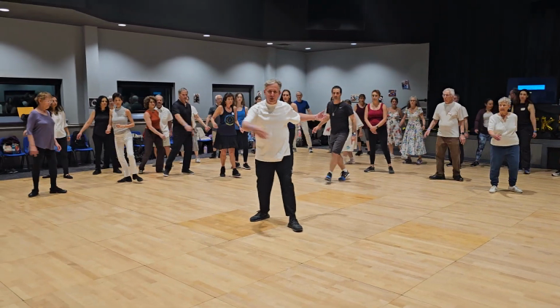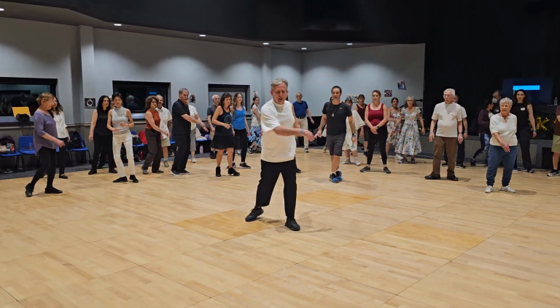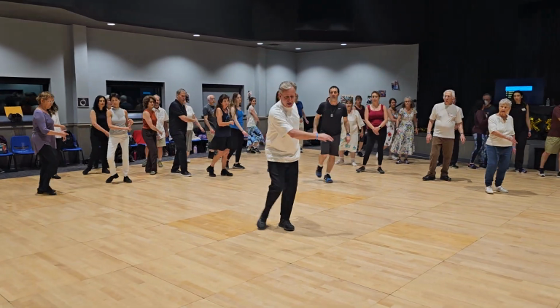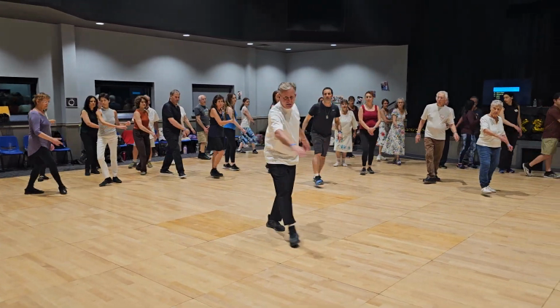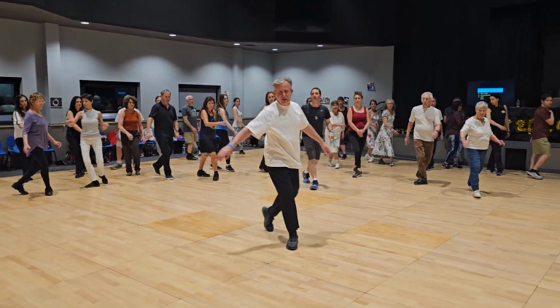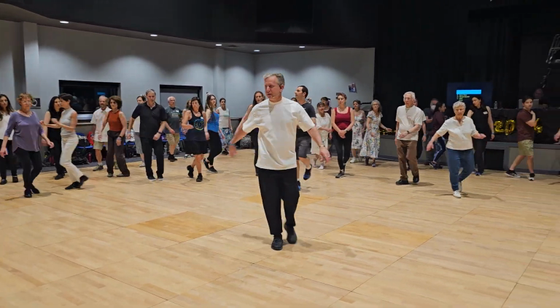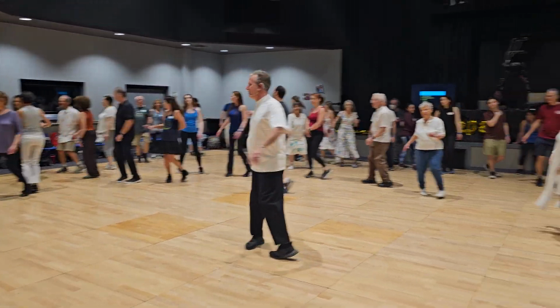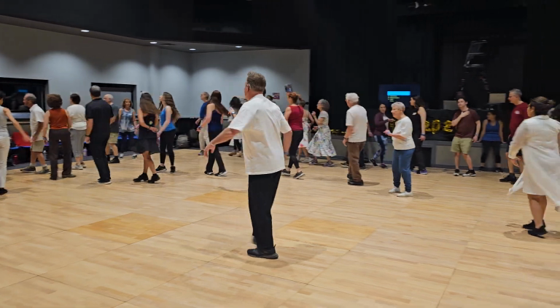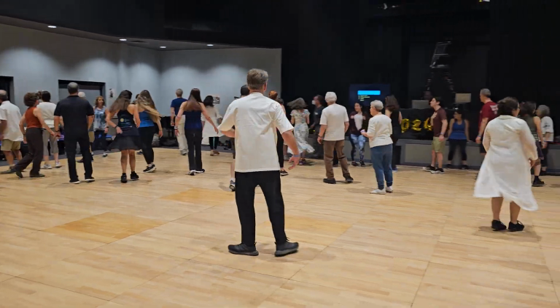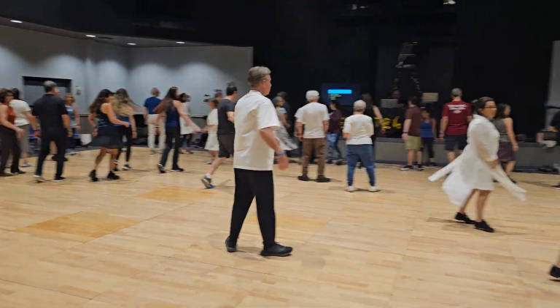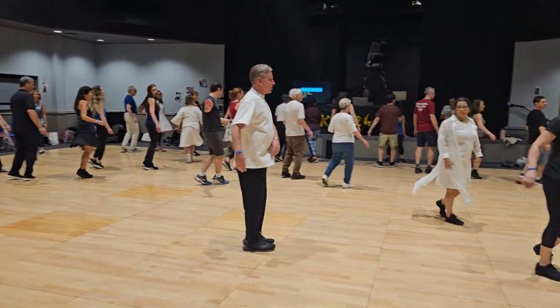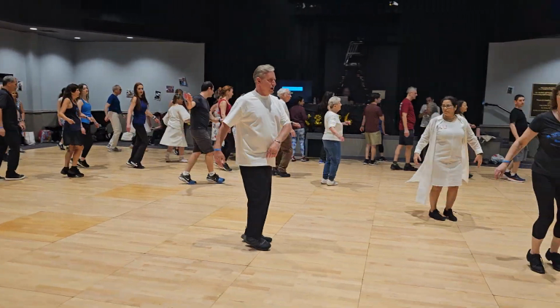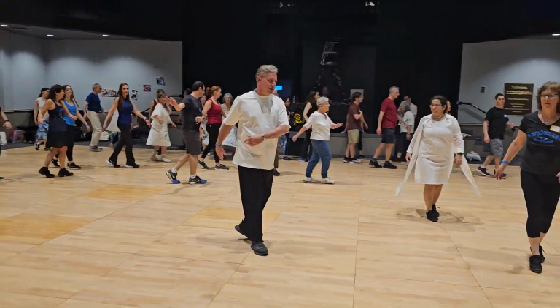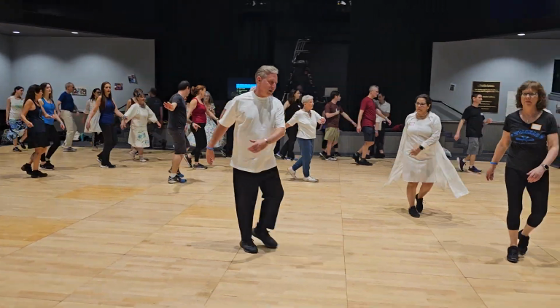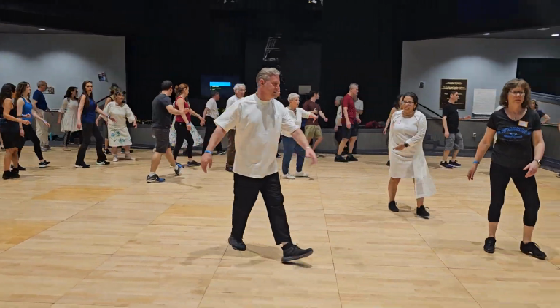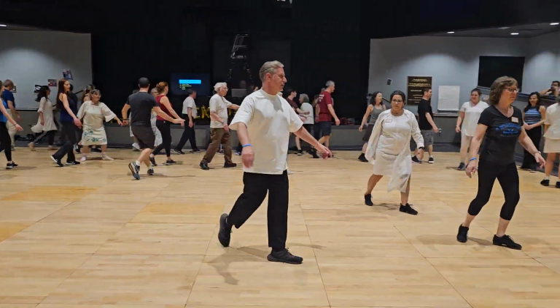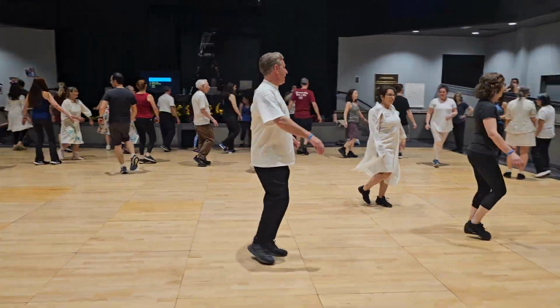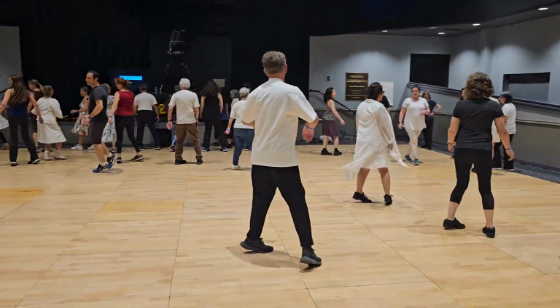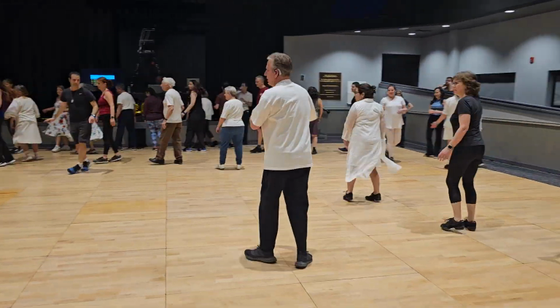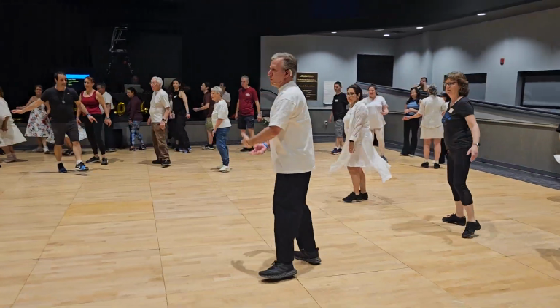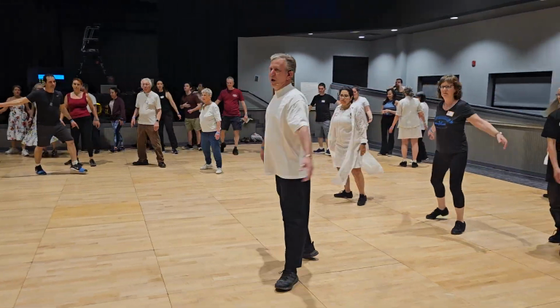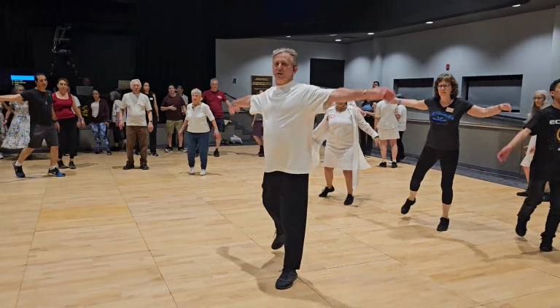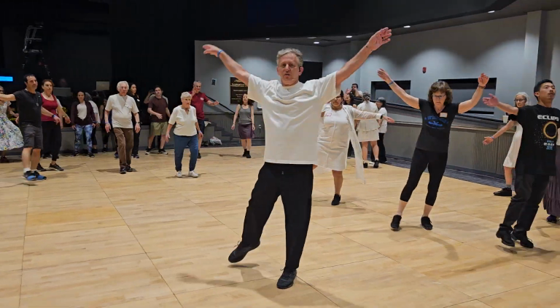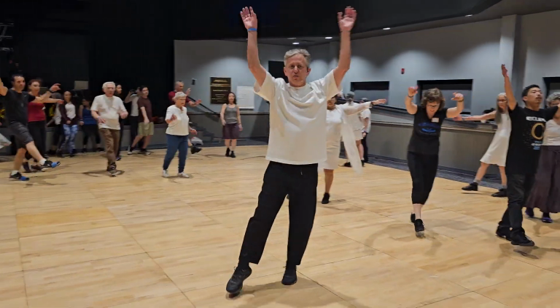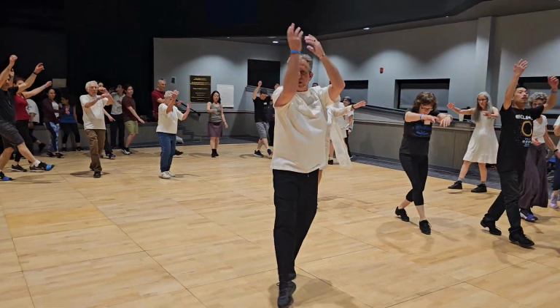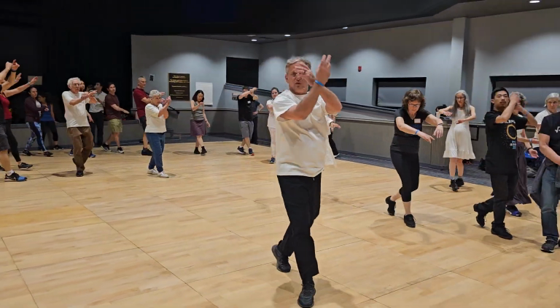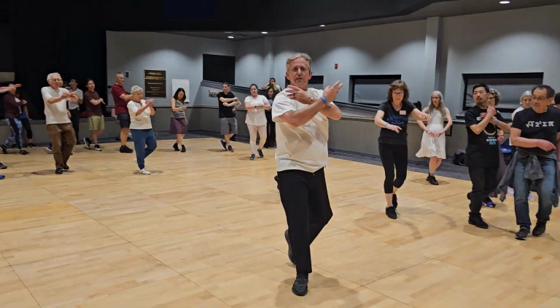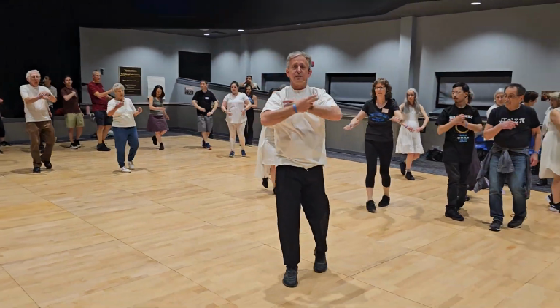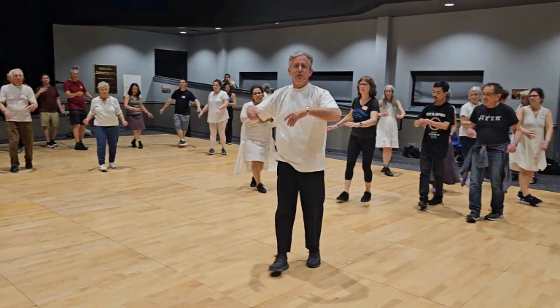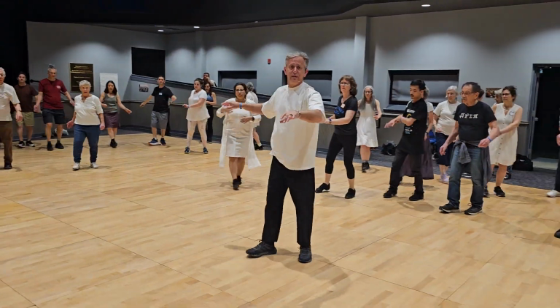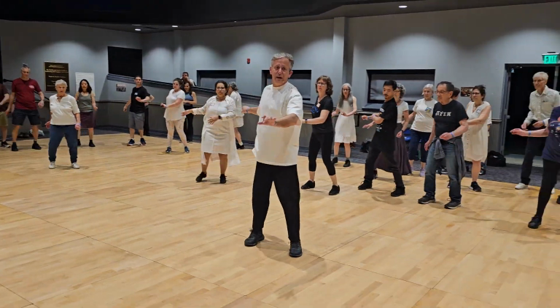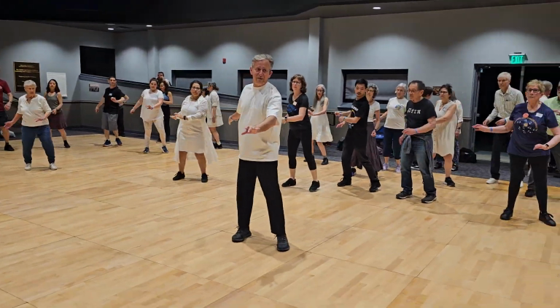Sway, sway and turn. Chacha and turn left — 1, 2 and cross. Sway, turn left.